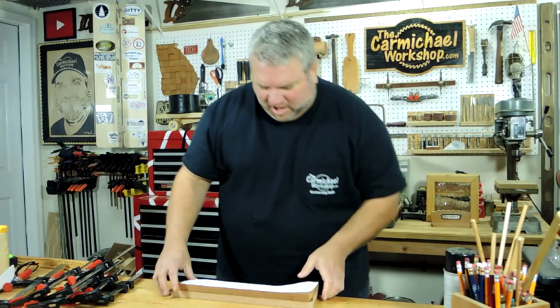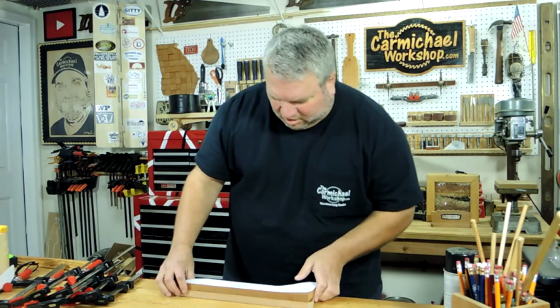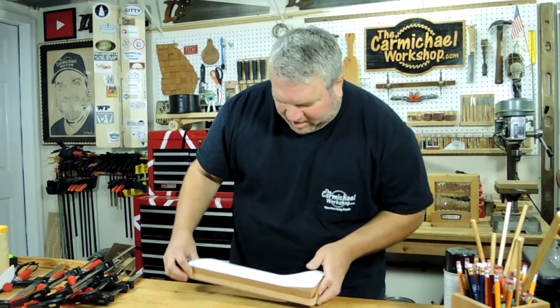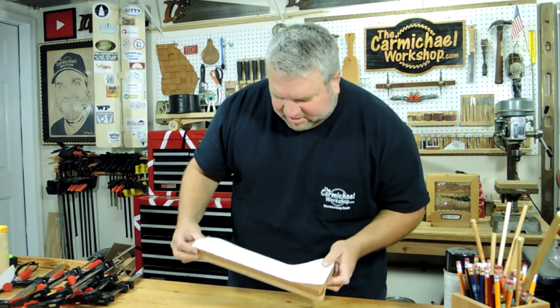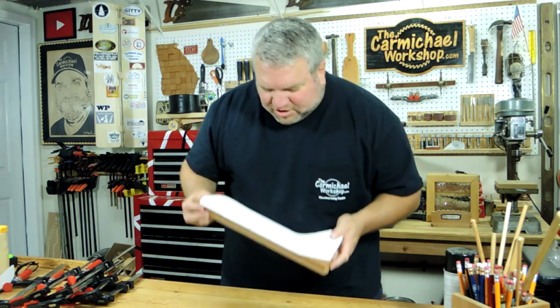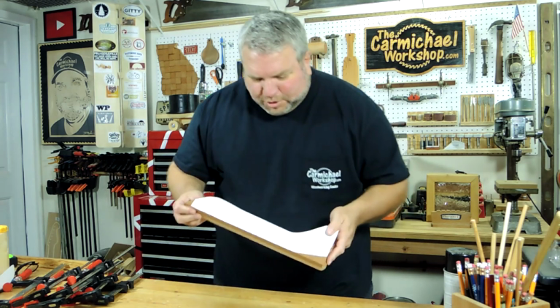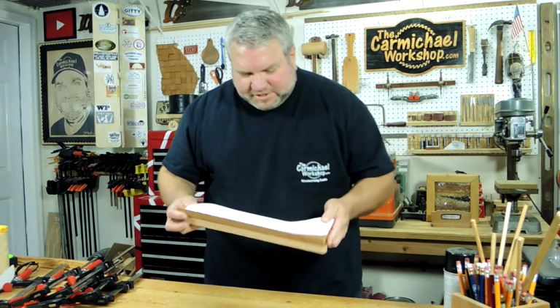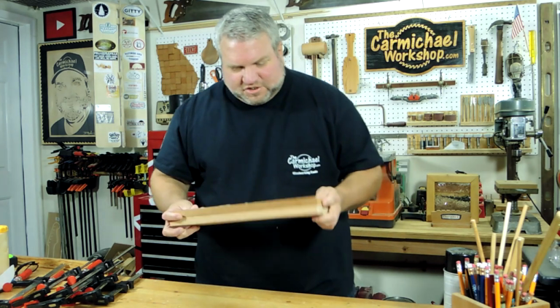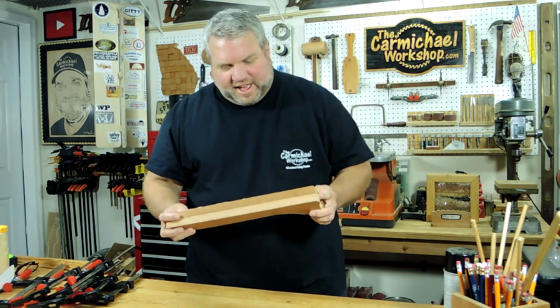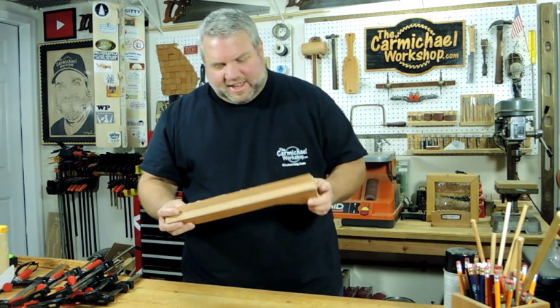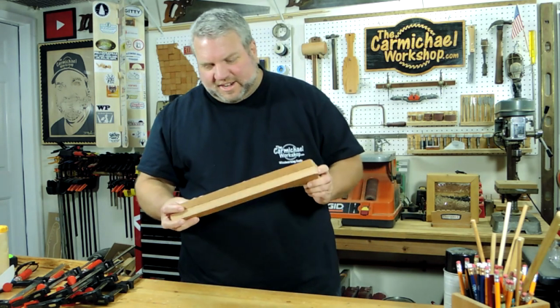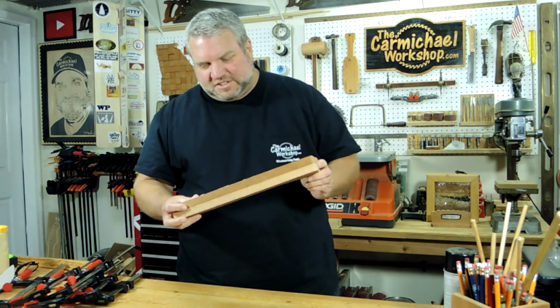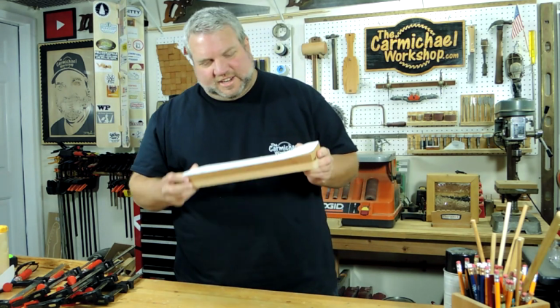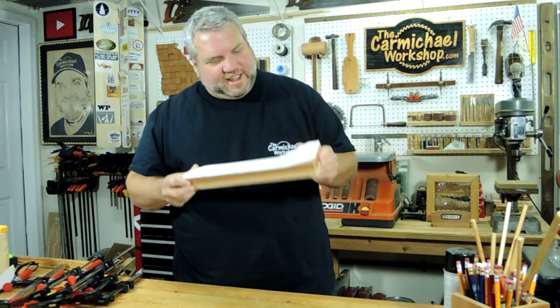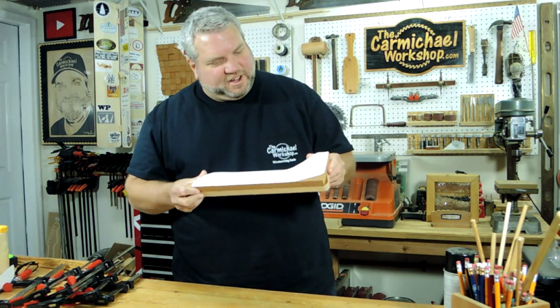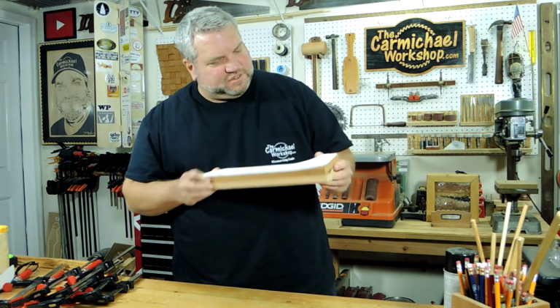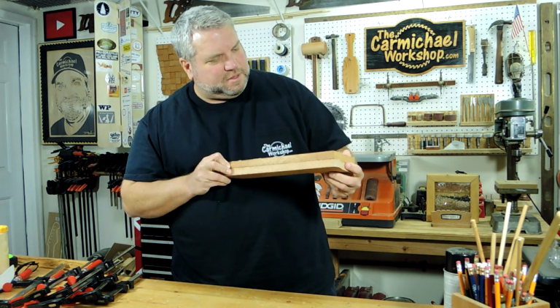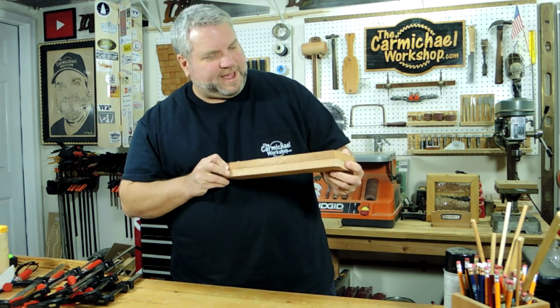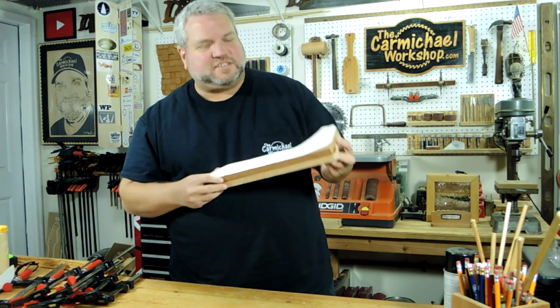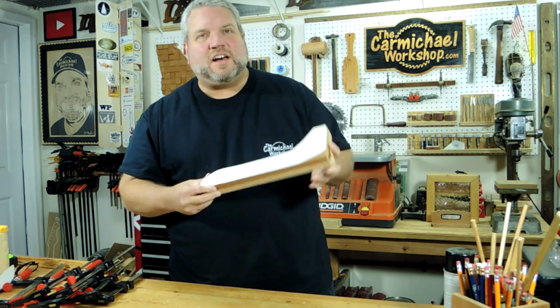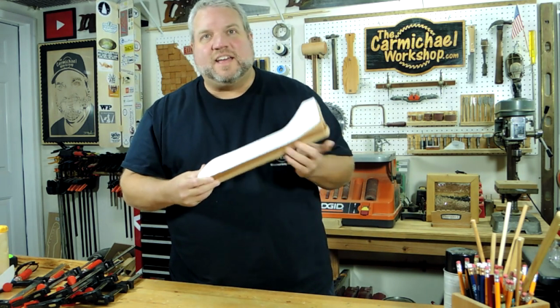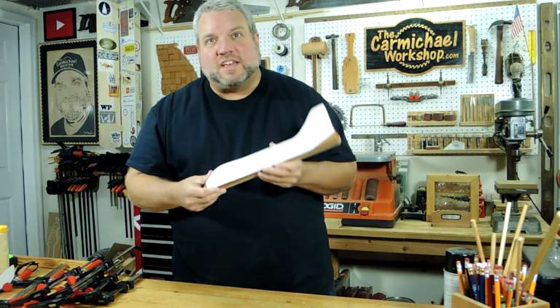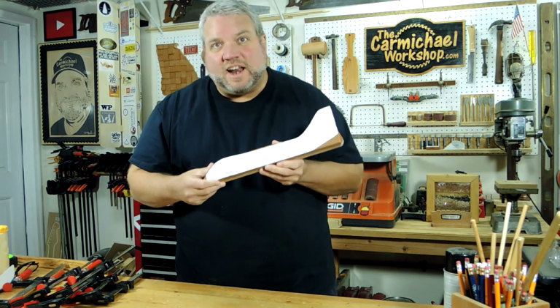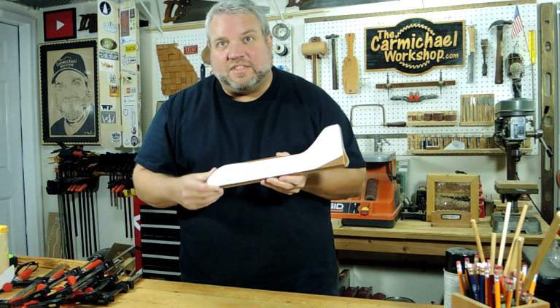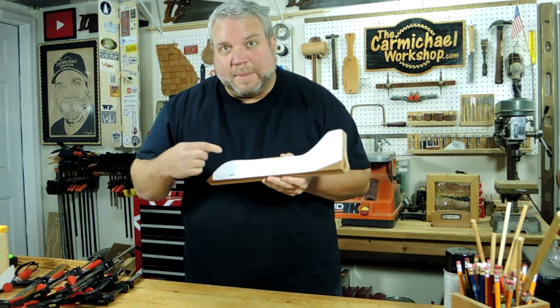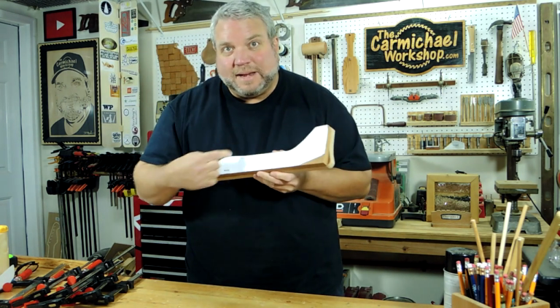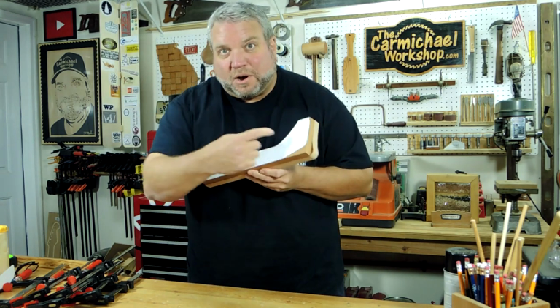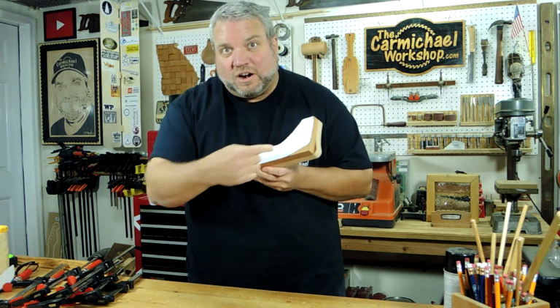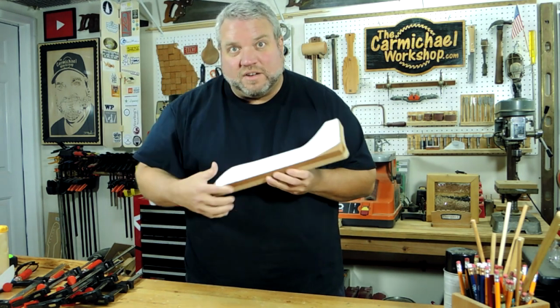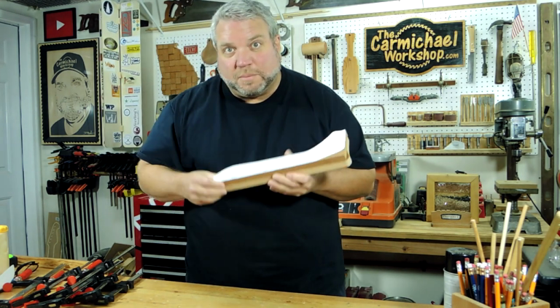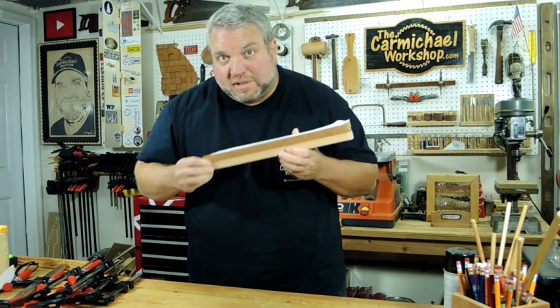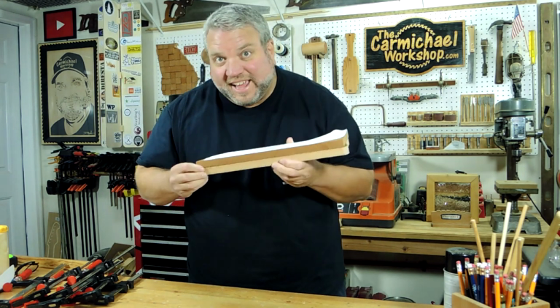All right, the glue is dry, and I just need to head over to the bandsaw and cut out the main part of the plane.